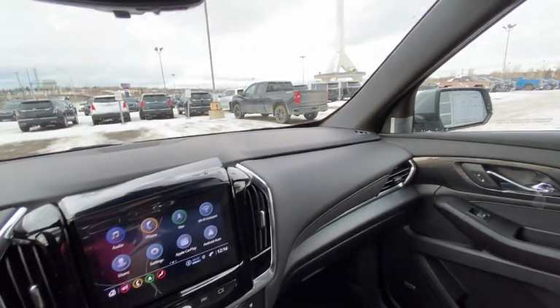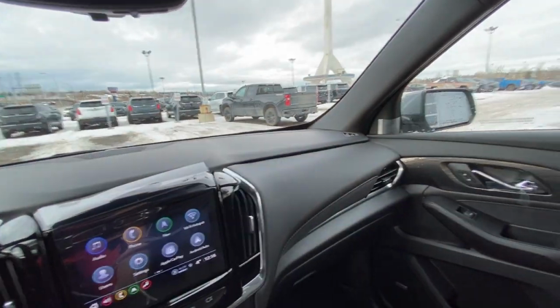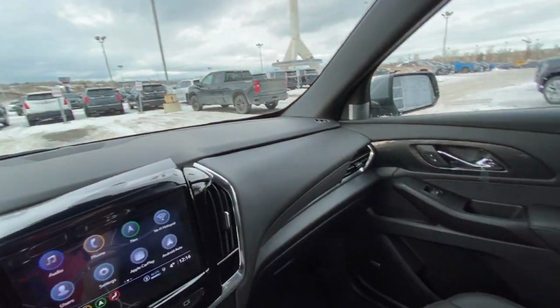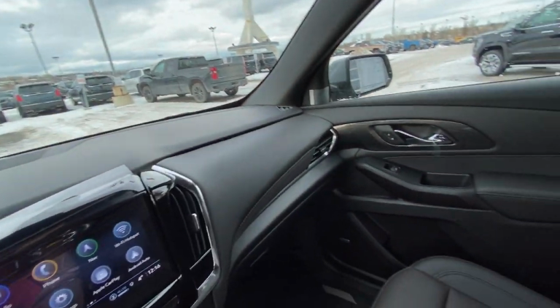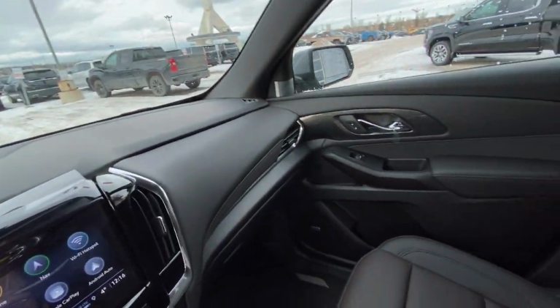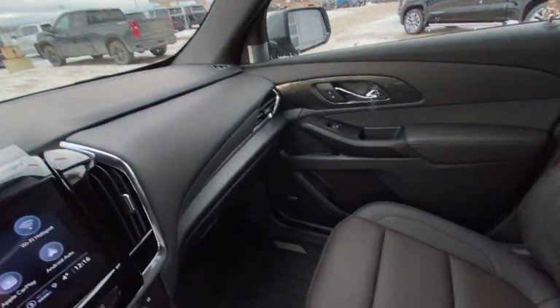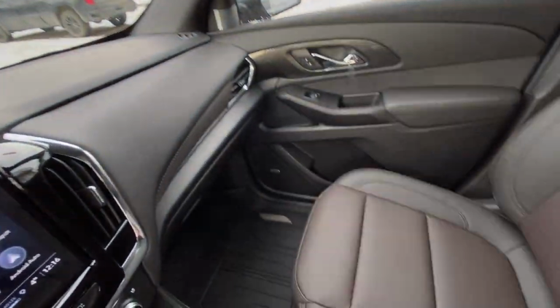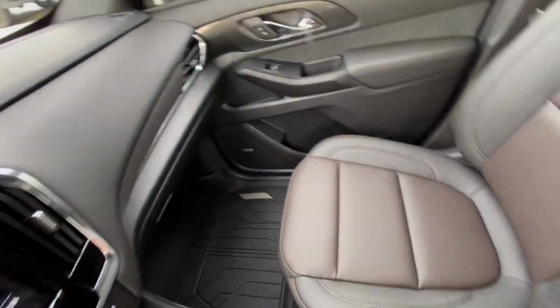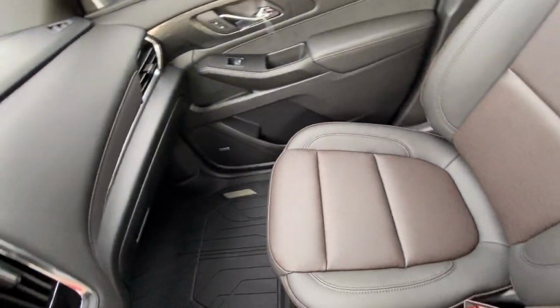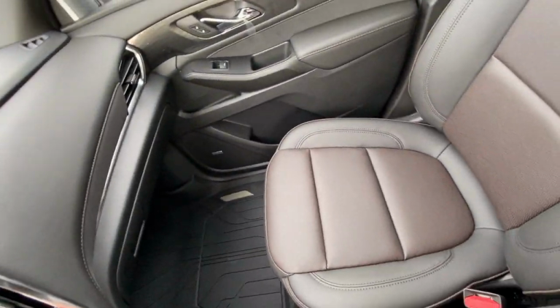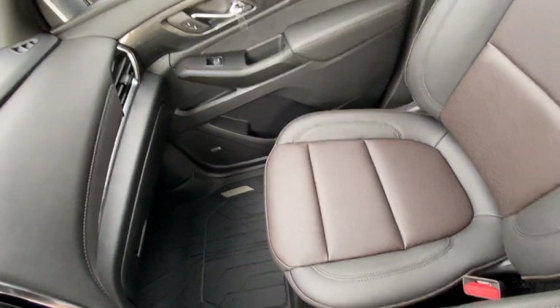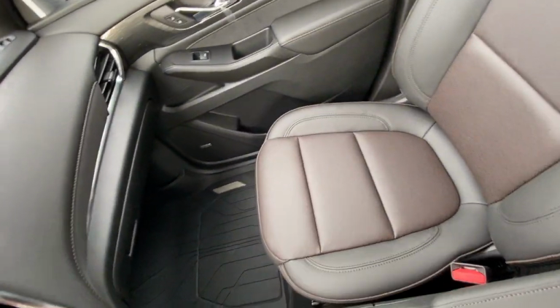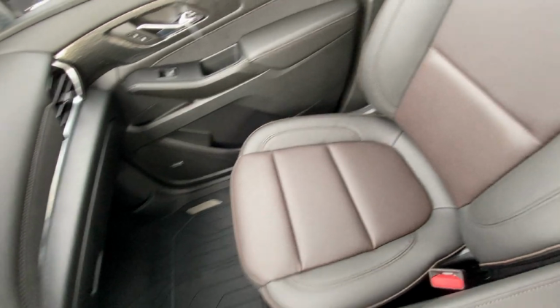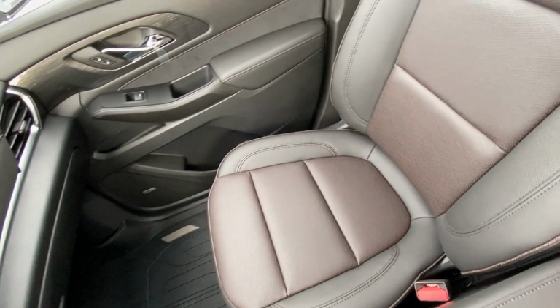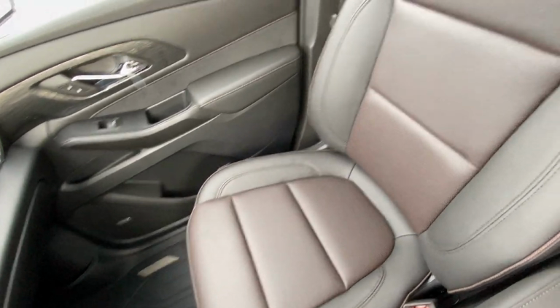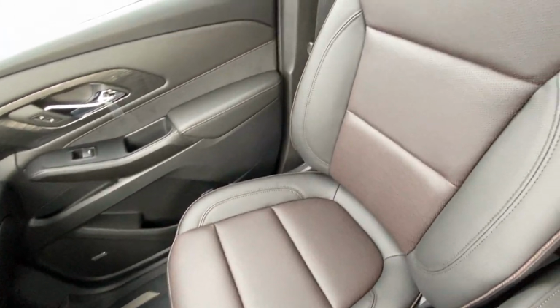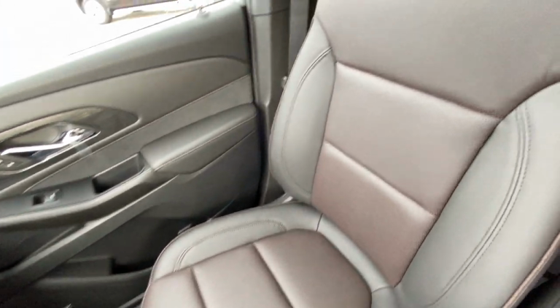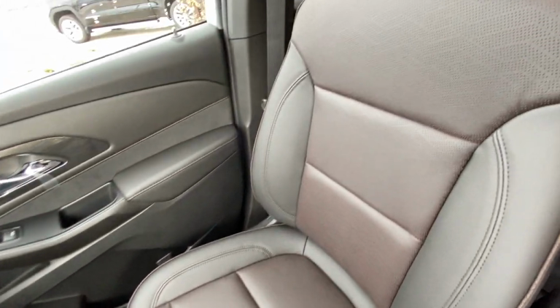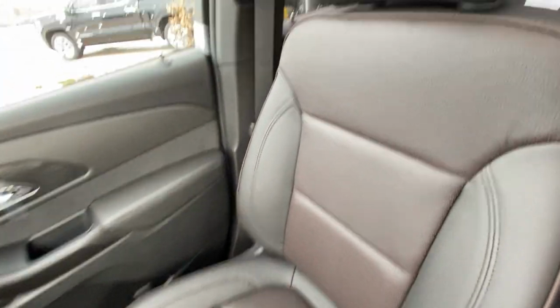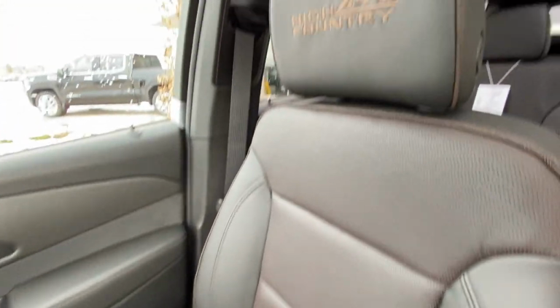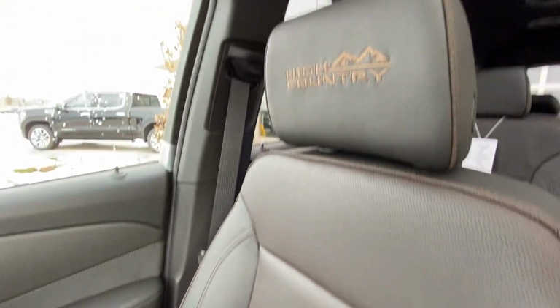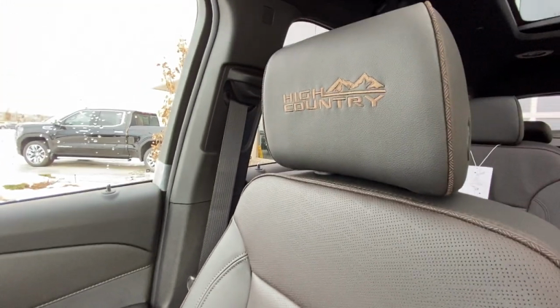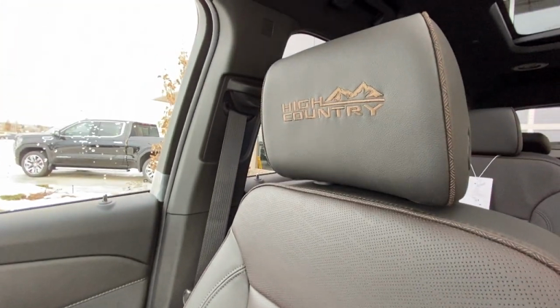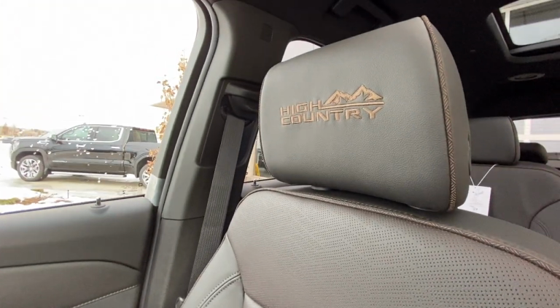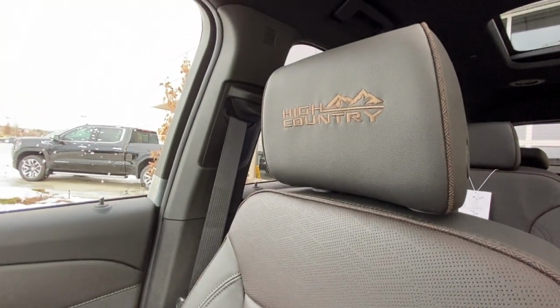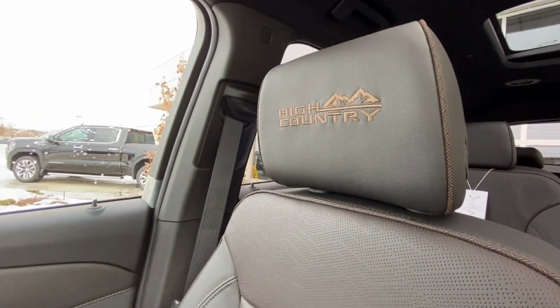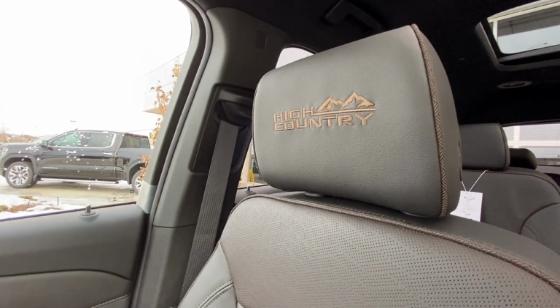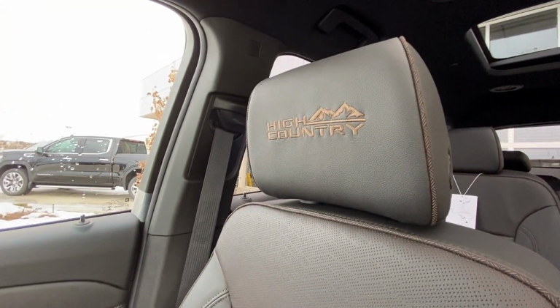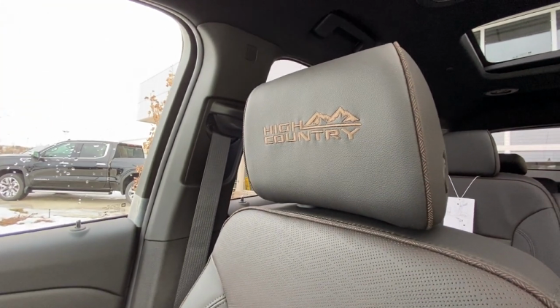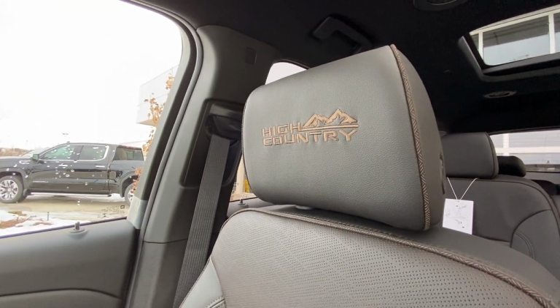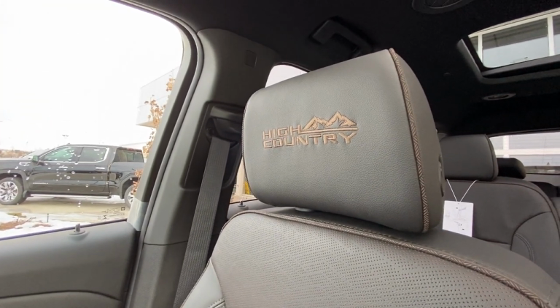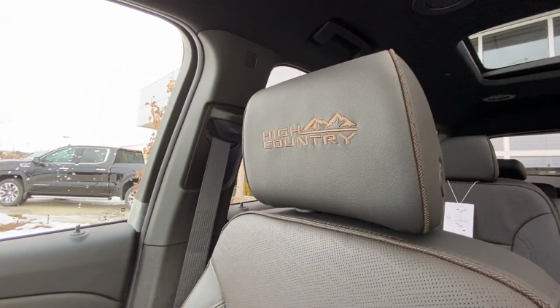We have the all-black interior with Bose audio and our leather heated and ventilated High Country seating up front of the Traverse.